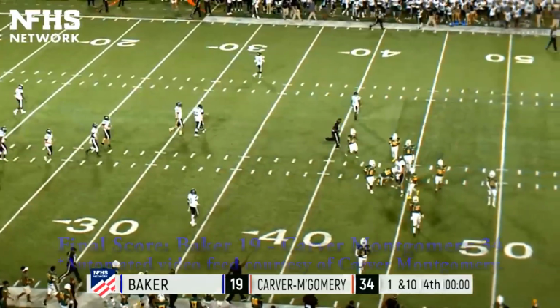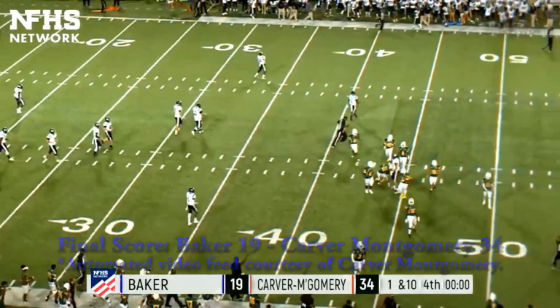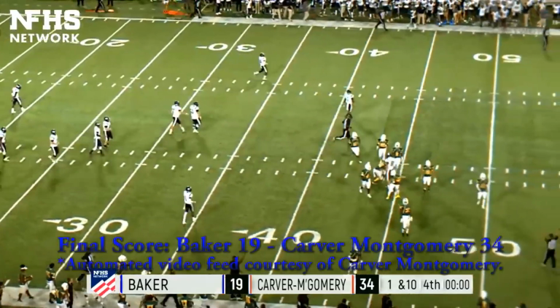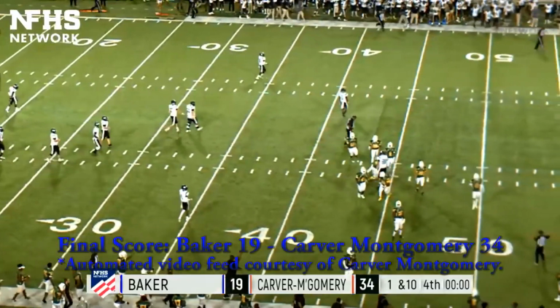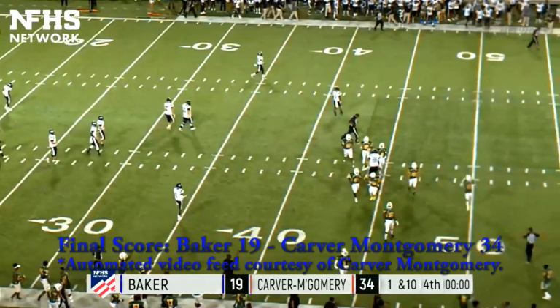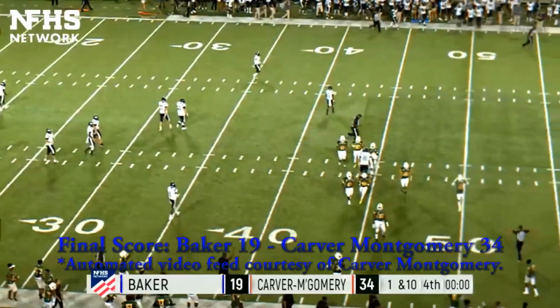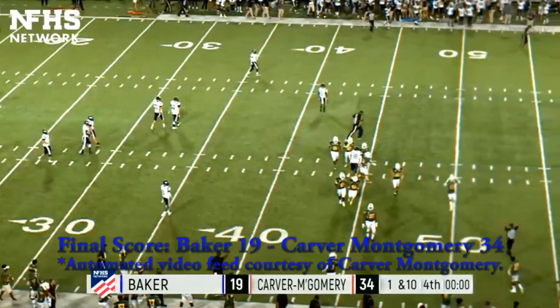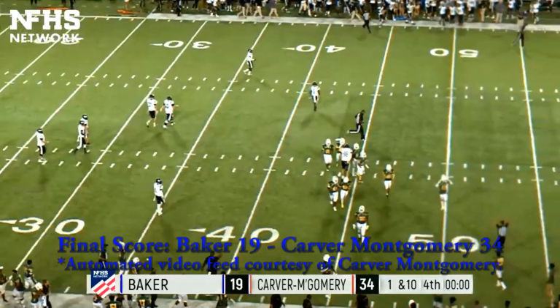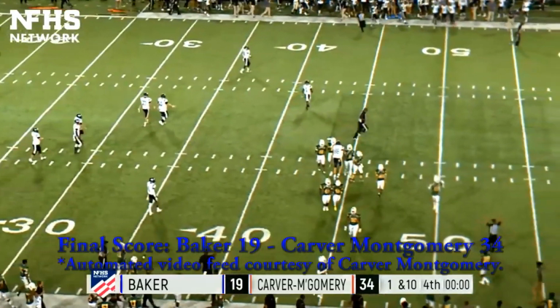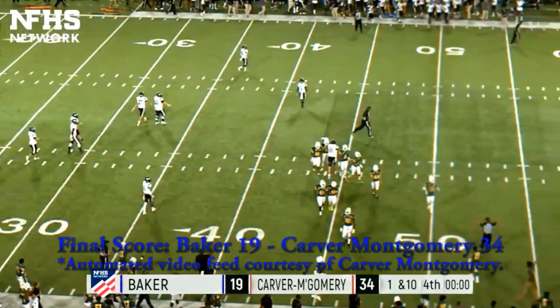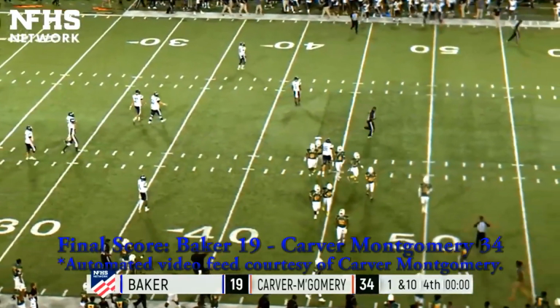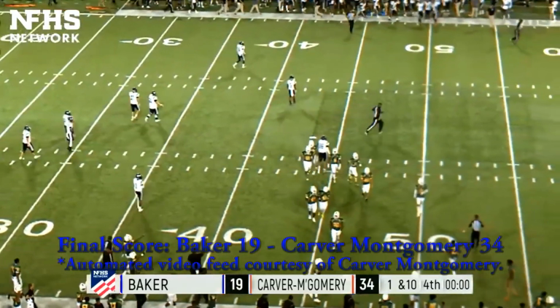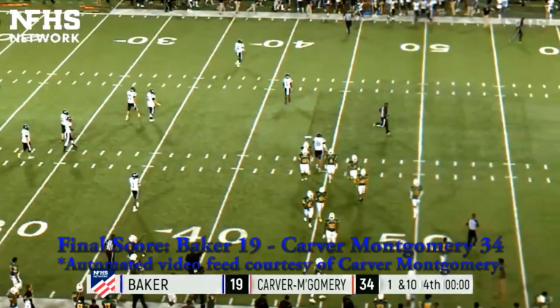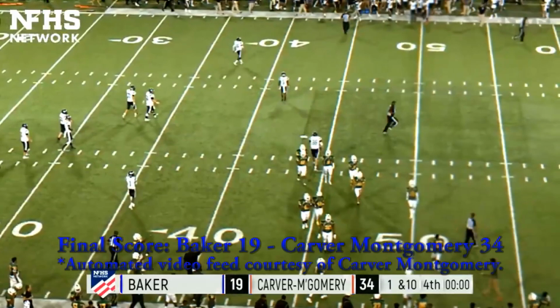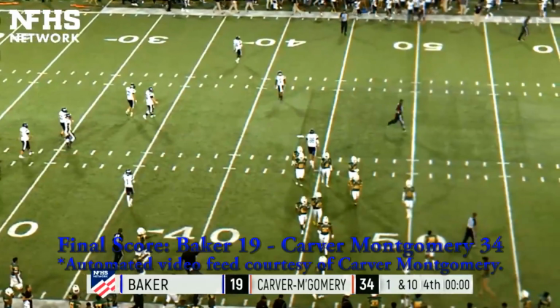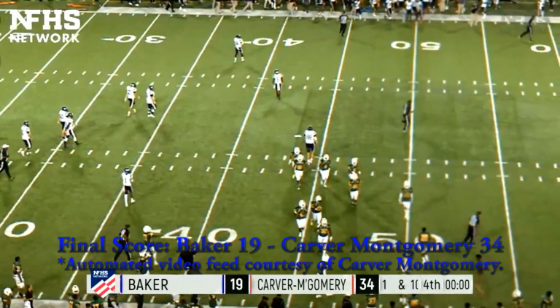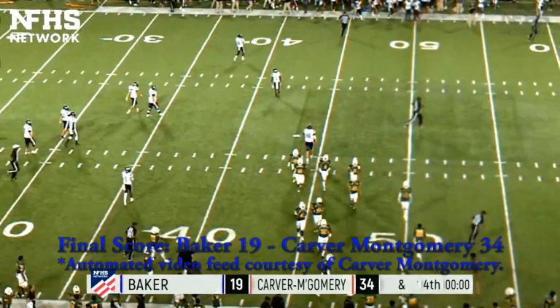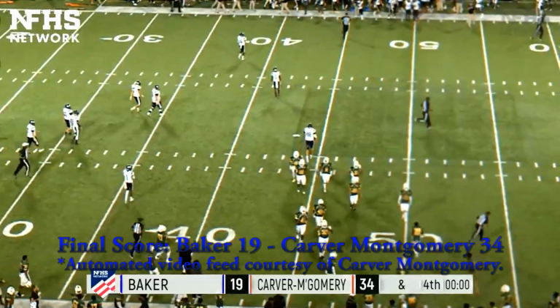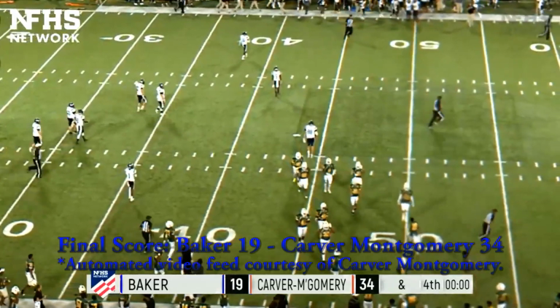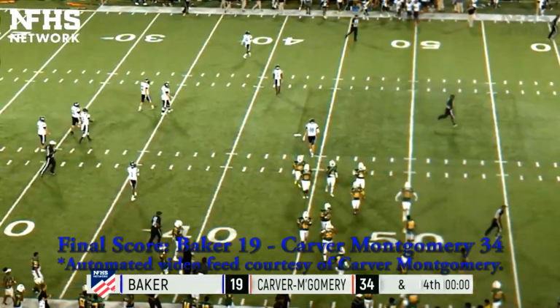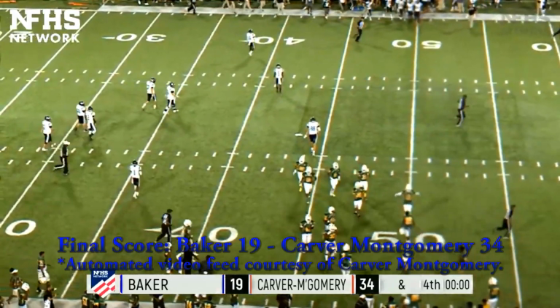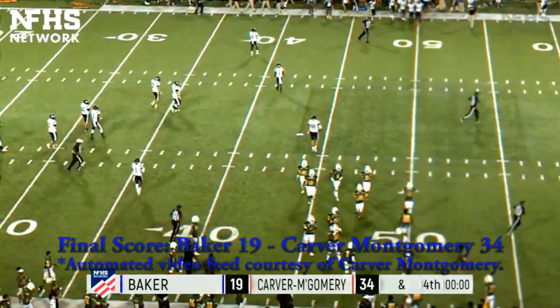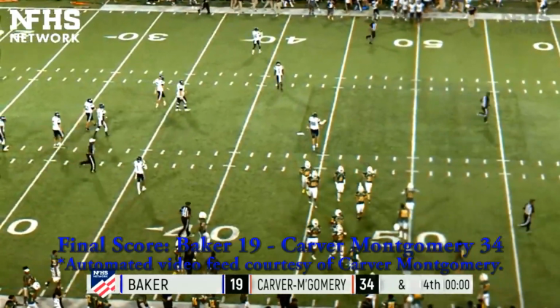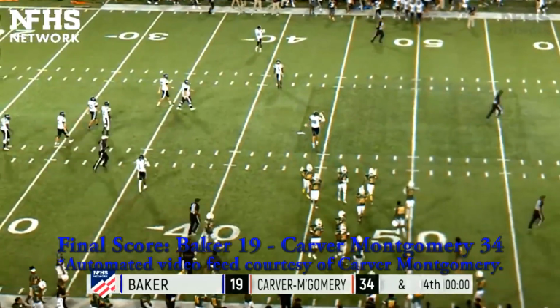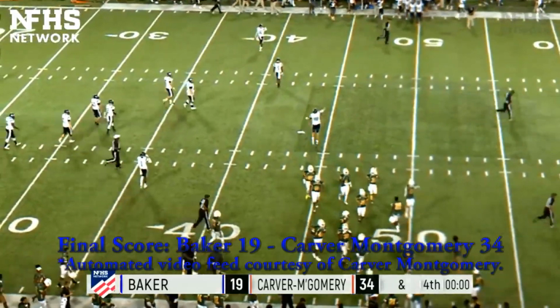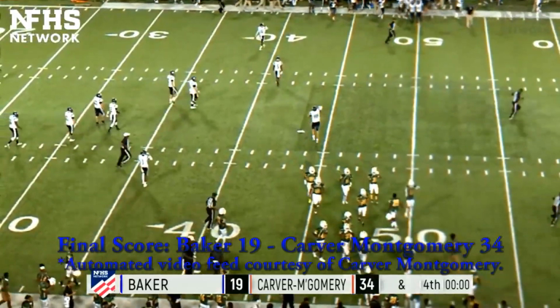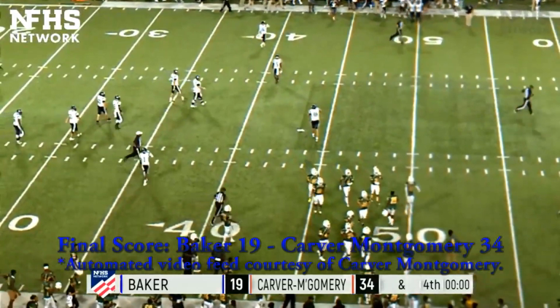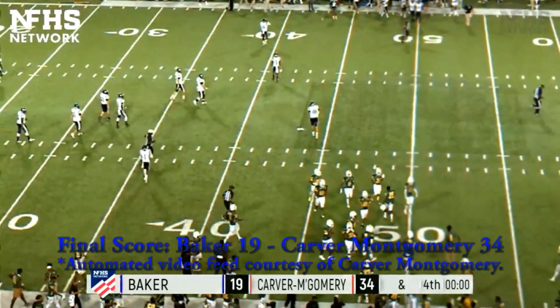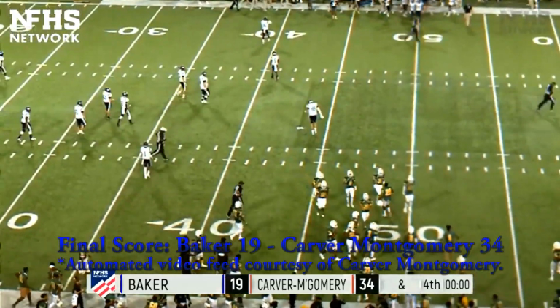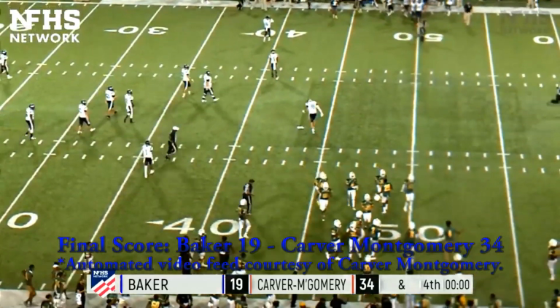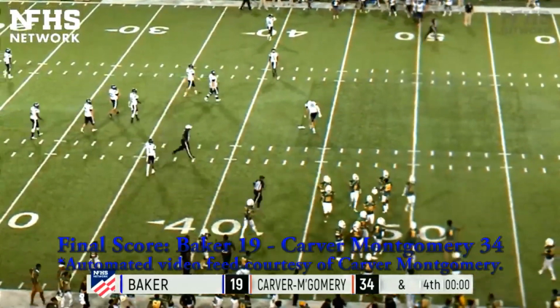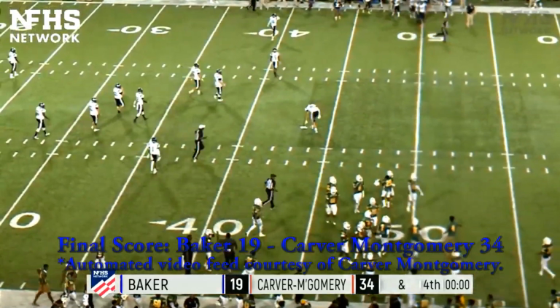And the final score tonight: Carver Montgomery Wolverines 34, Baker Hornets 19.